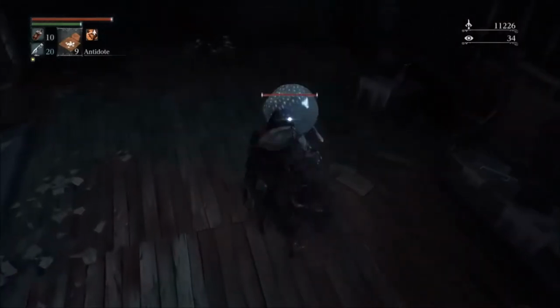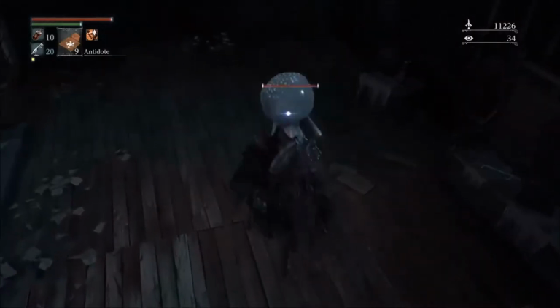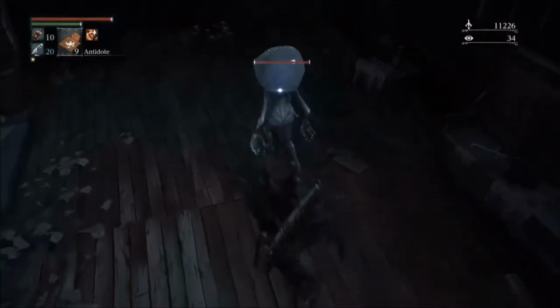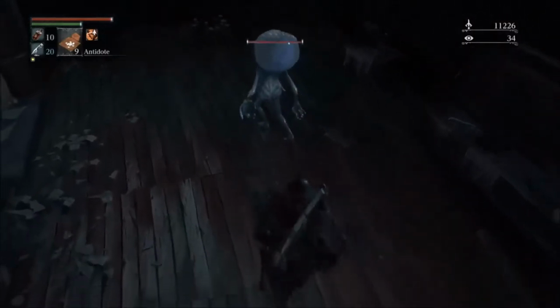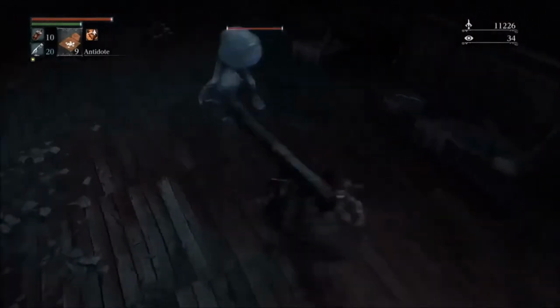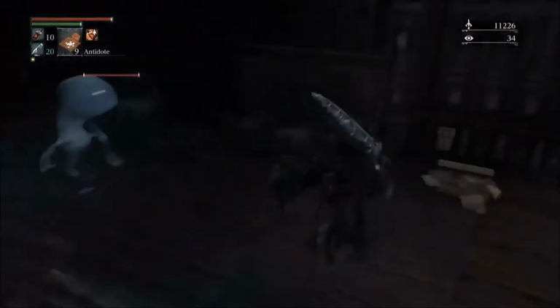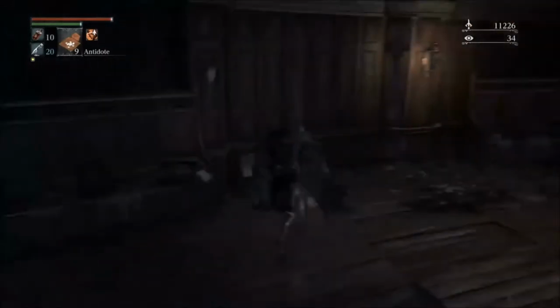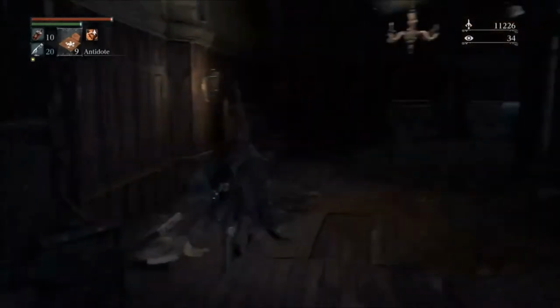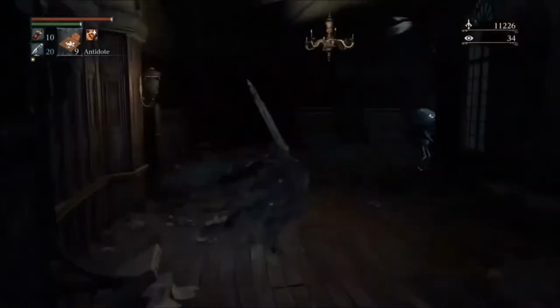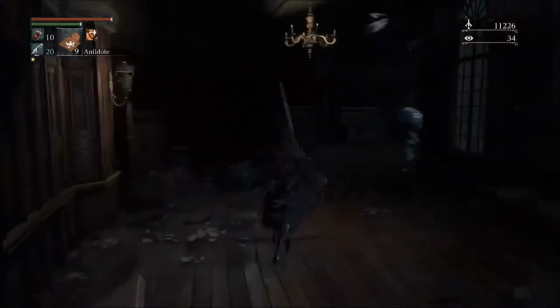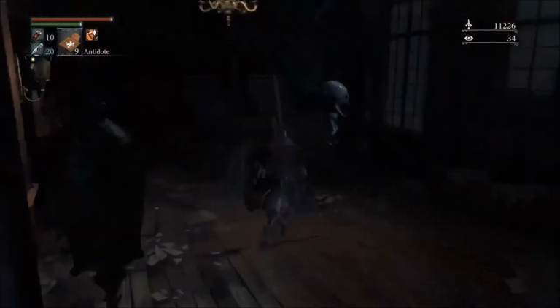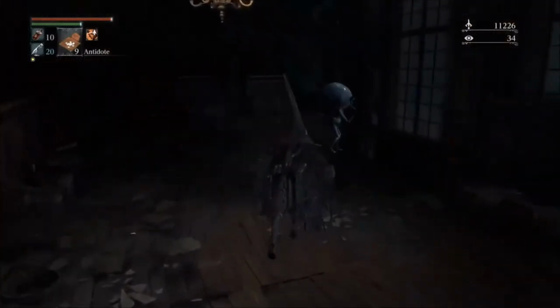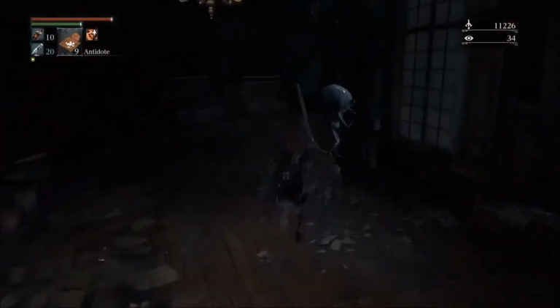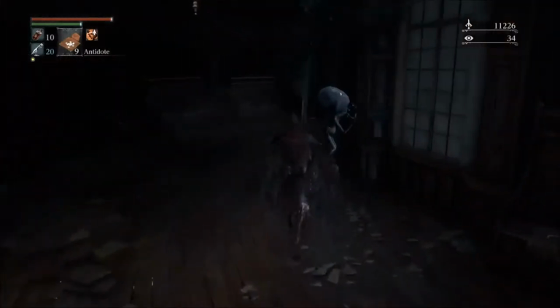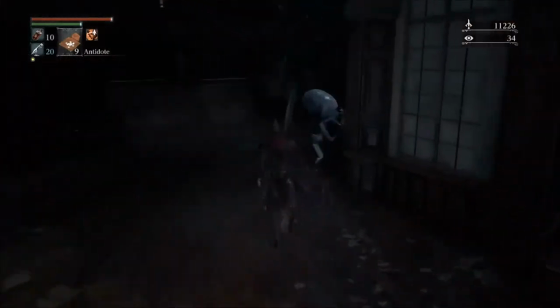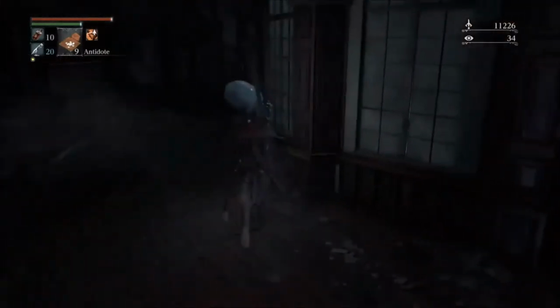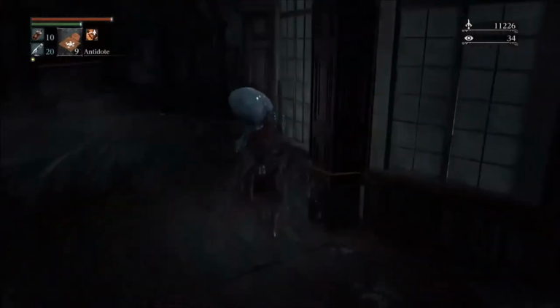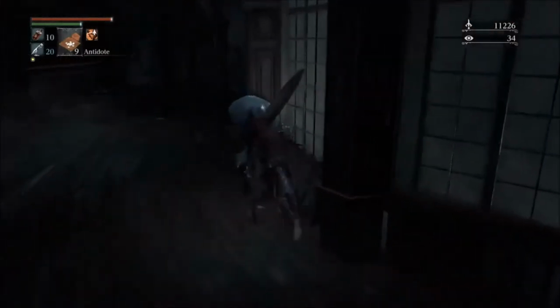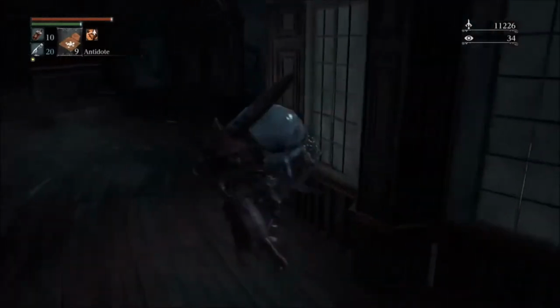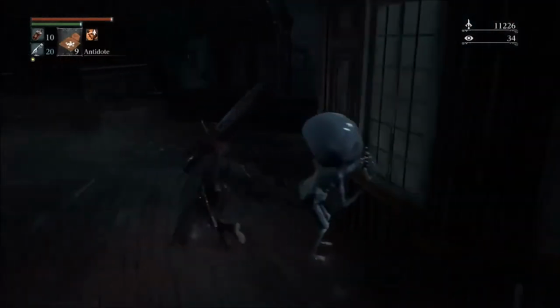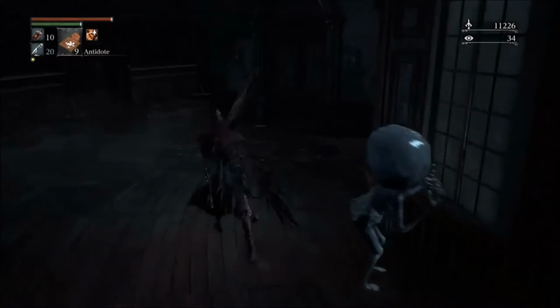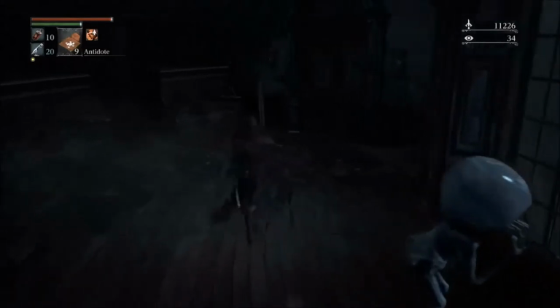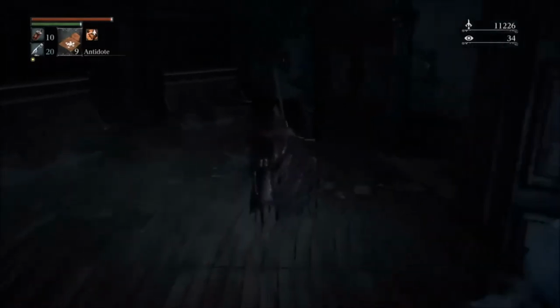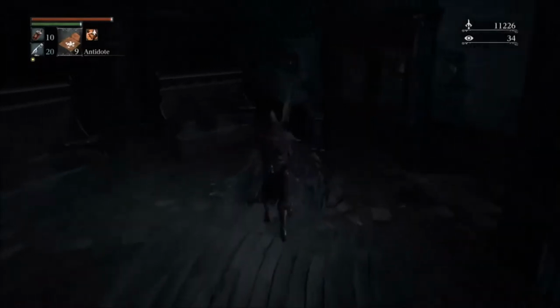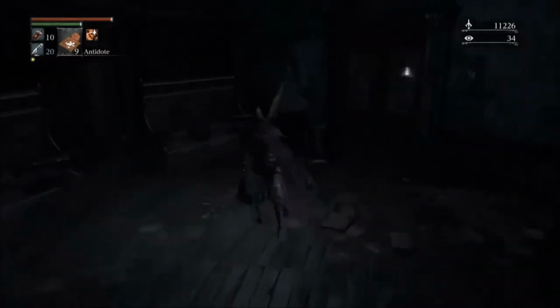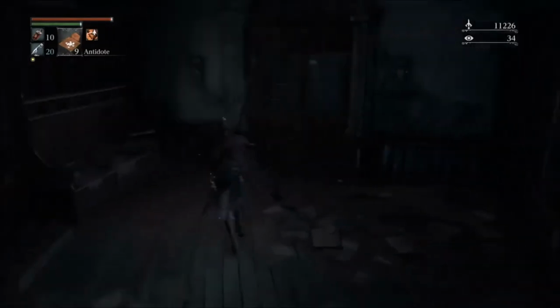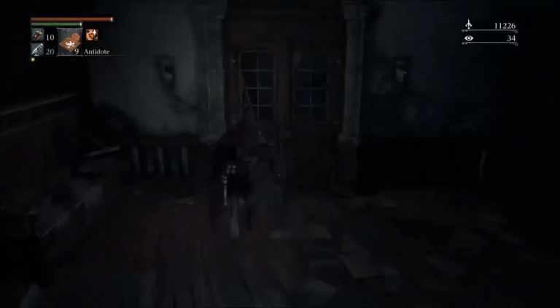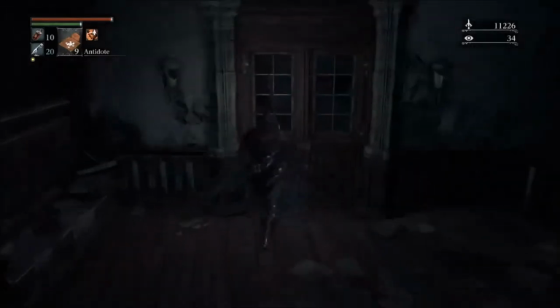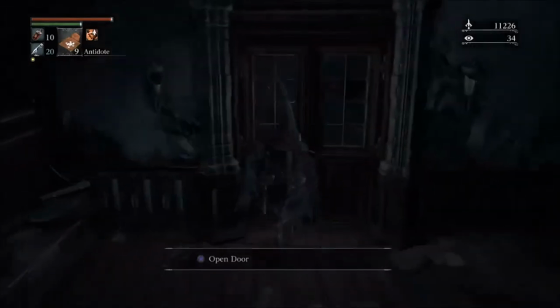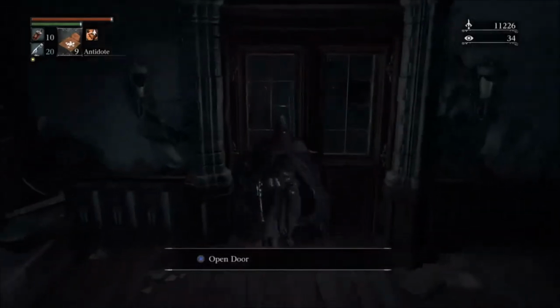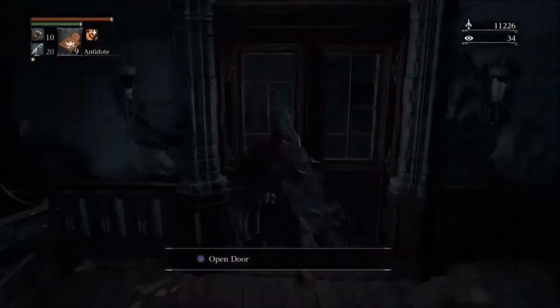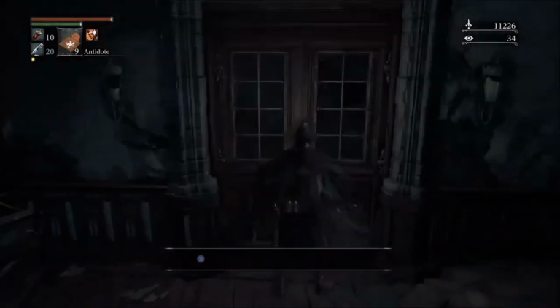You'll want to start off making your way to the right, ignoring or killing the strange blue guys. You'll have to push this door open and find the summons on the table.